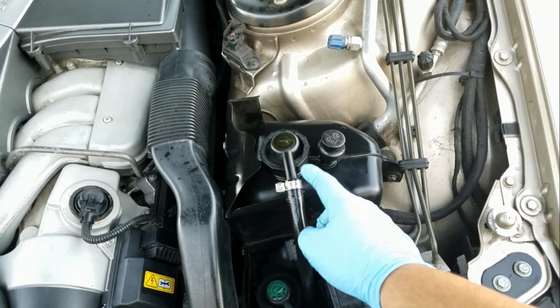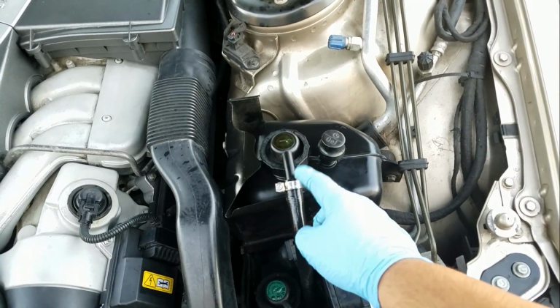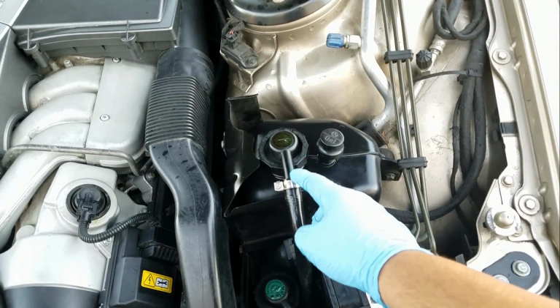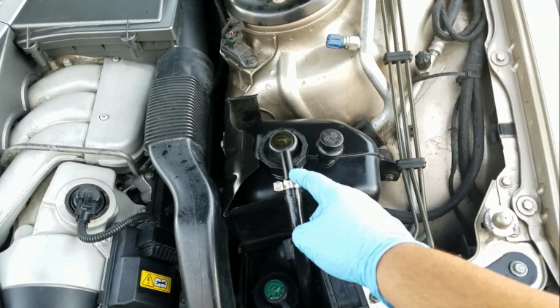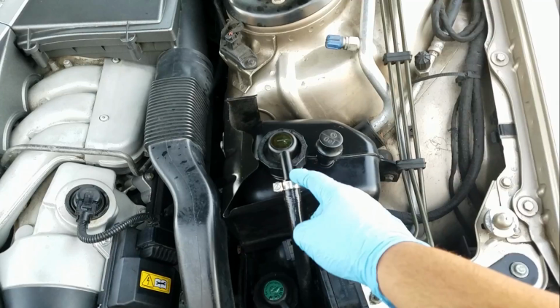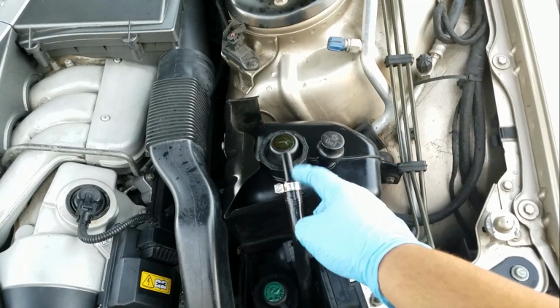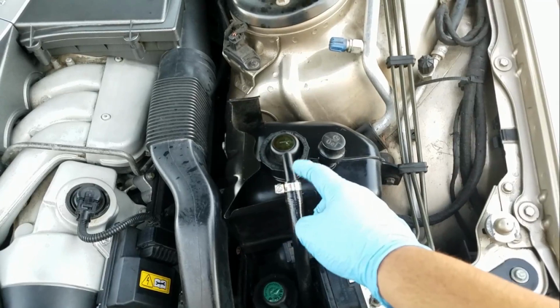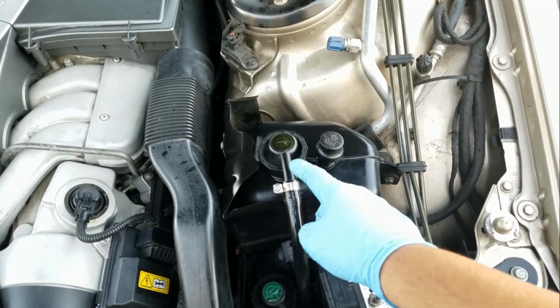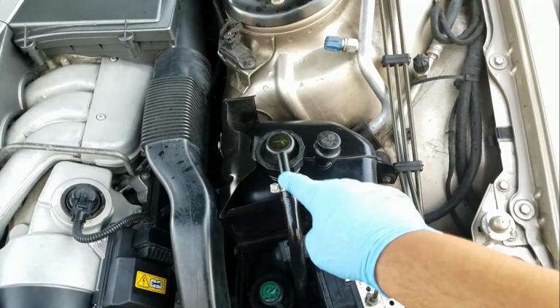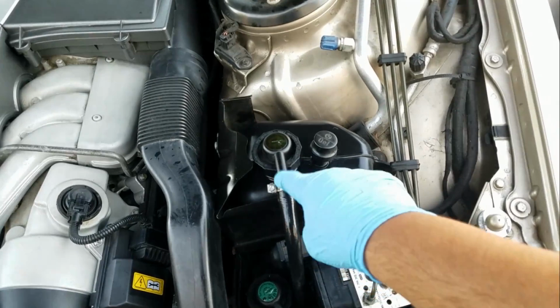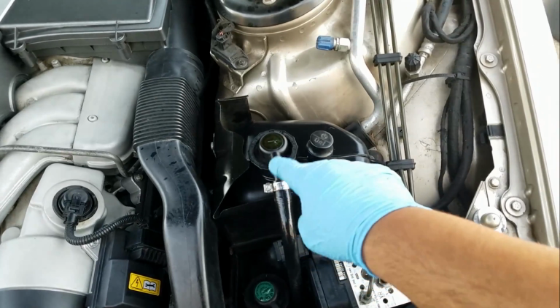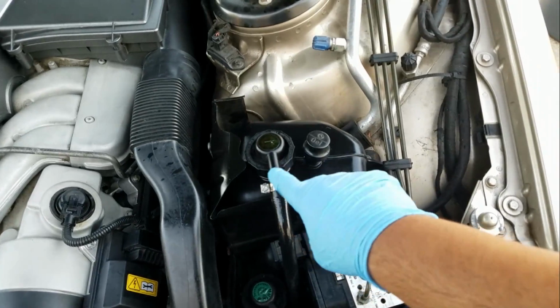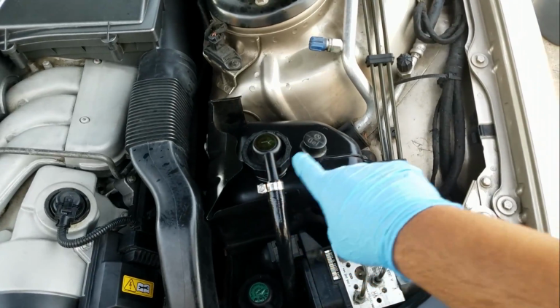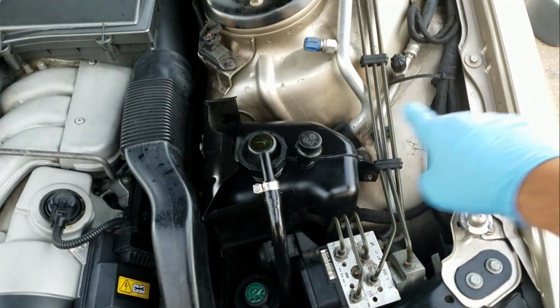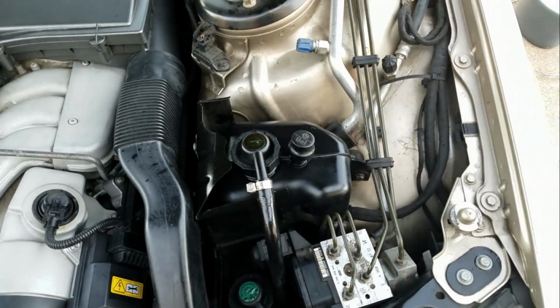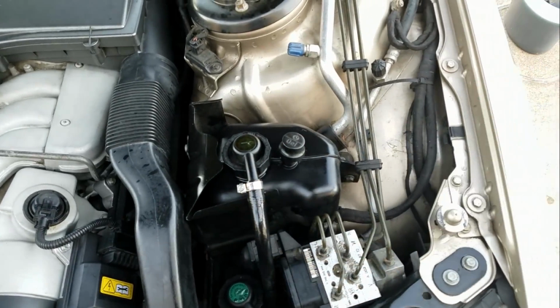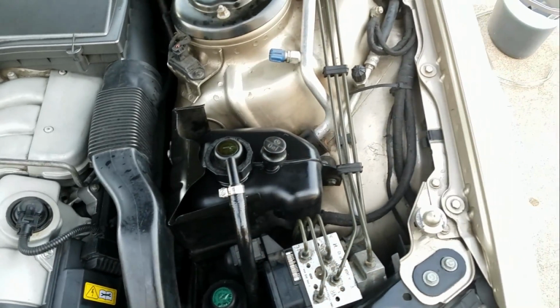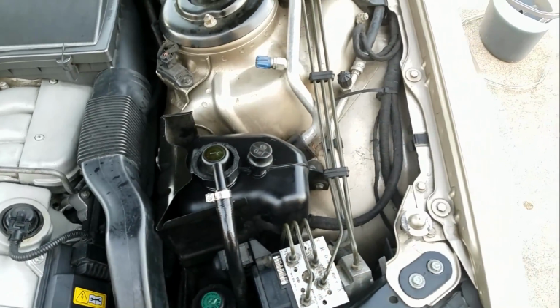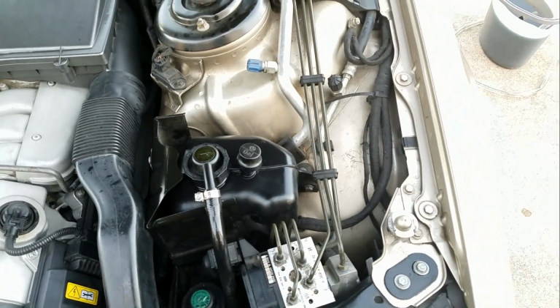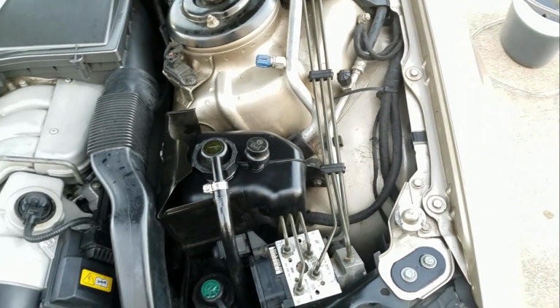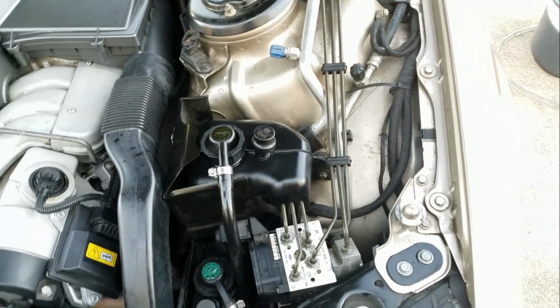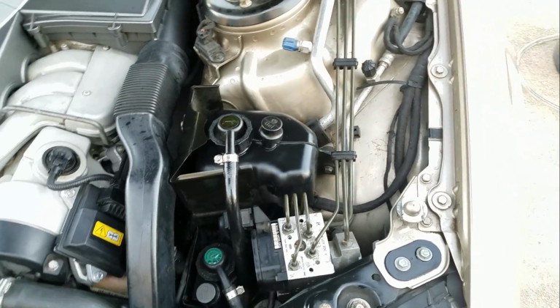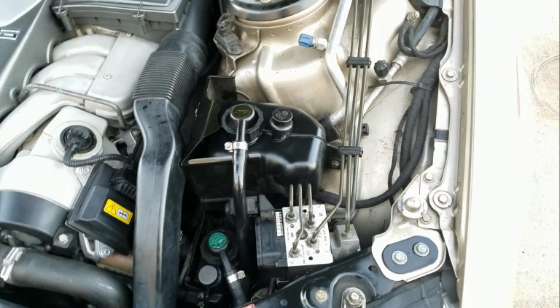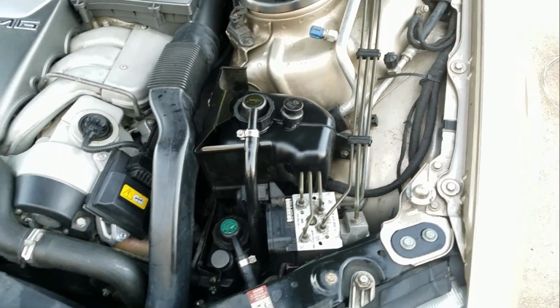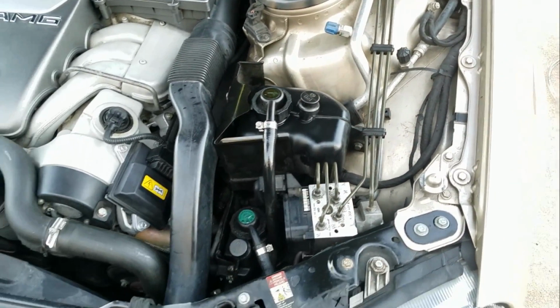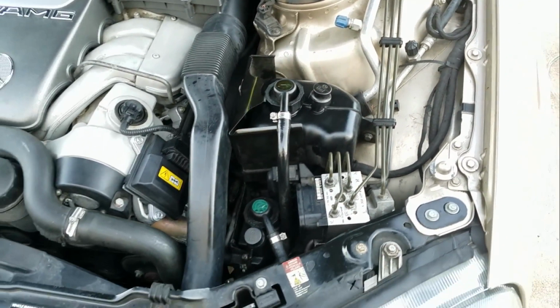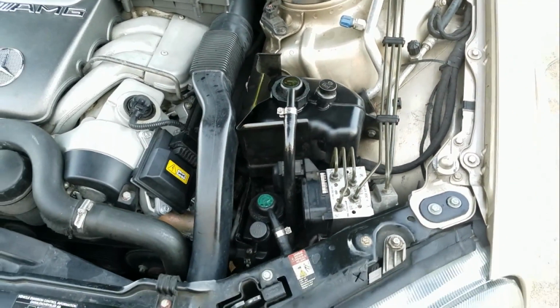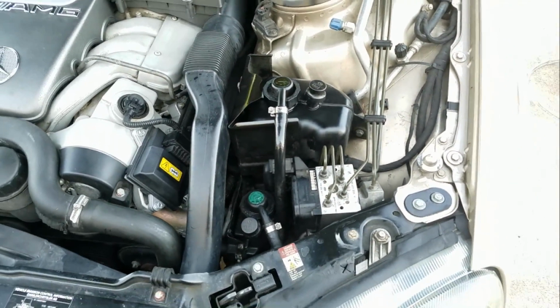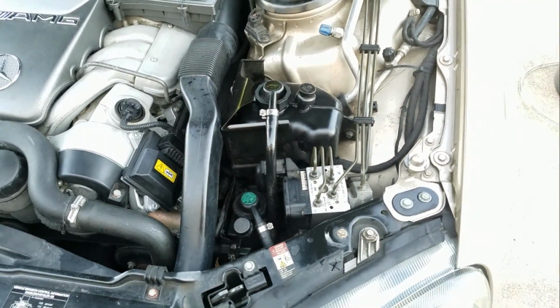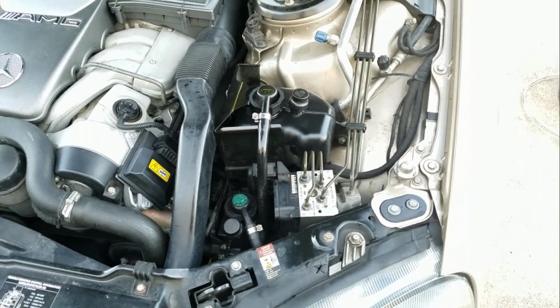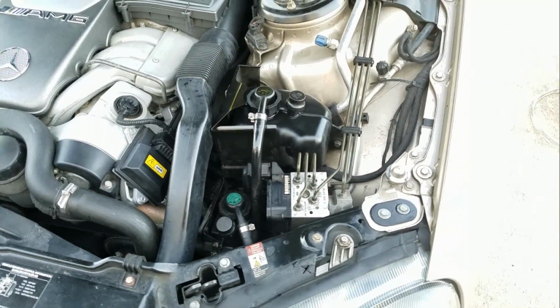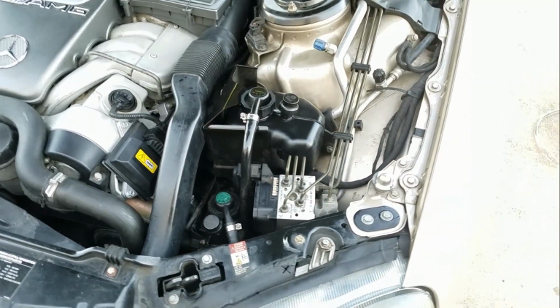You're basically going to have to tap into here with the pipe. Anyways, hope that helps.